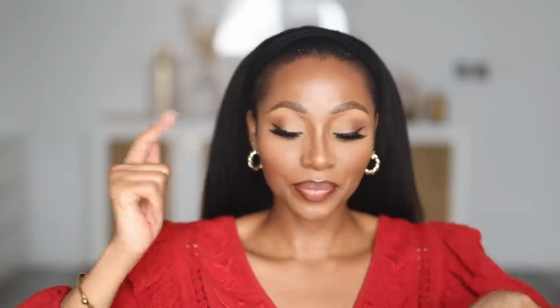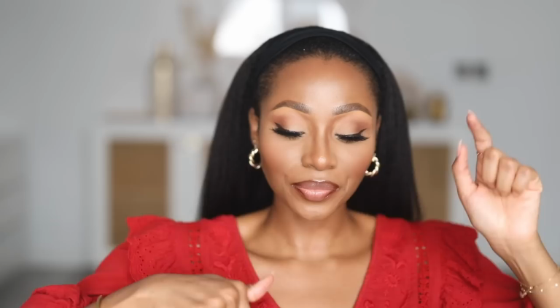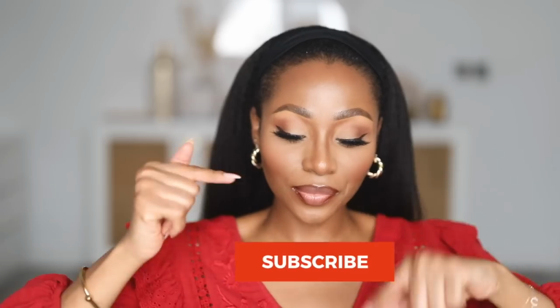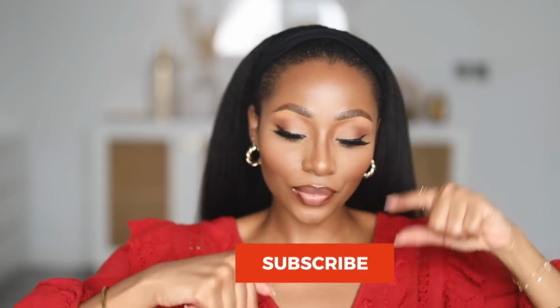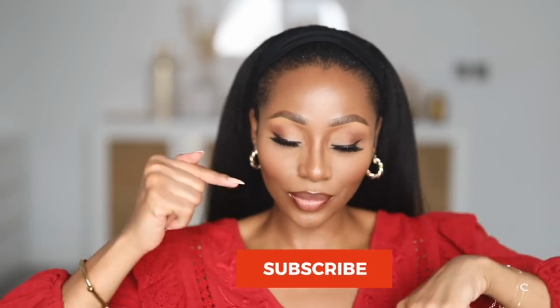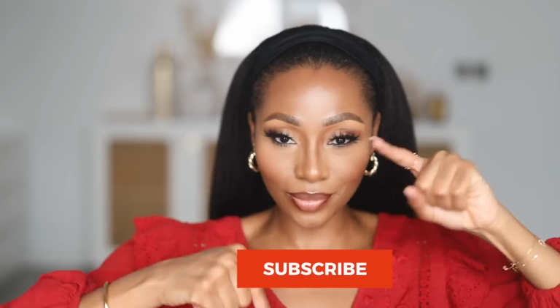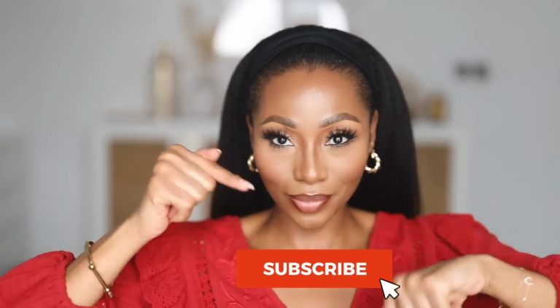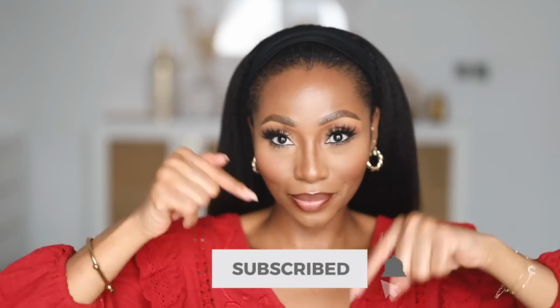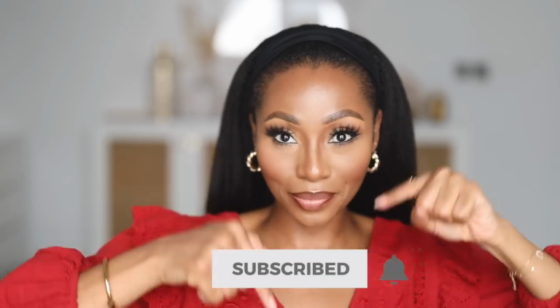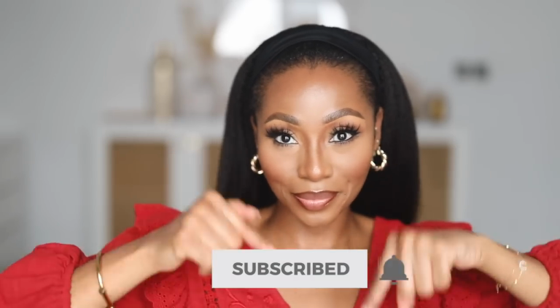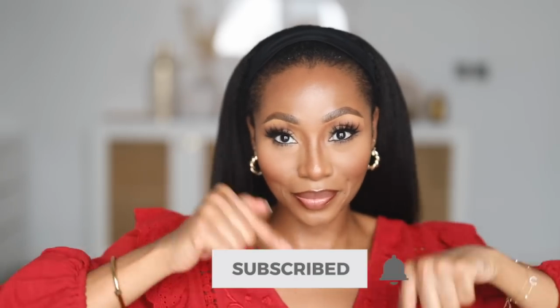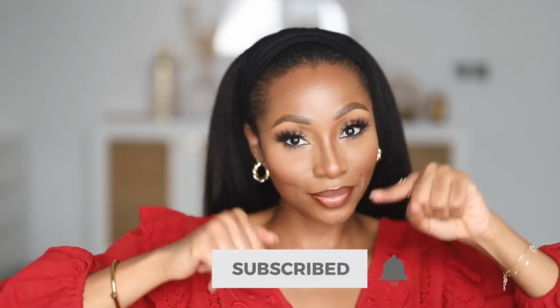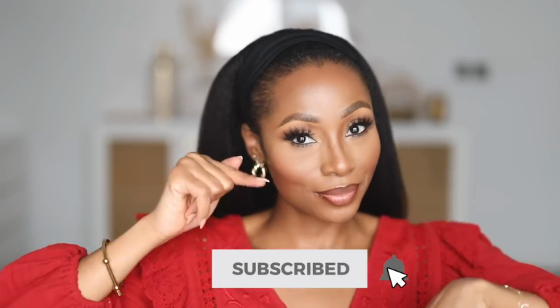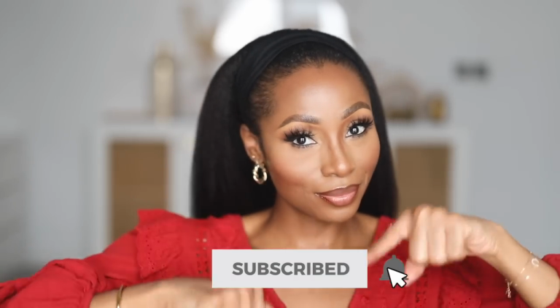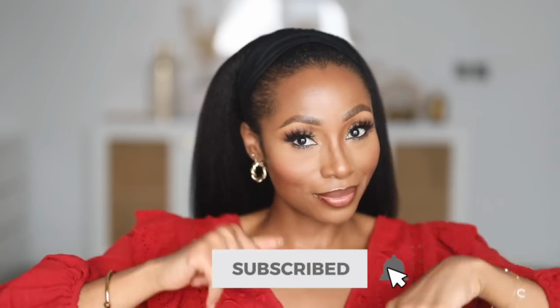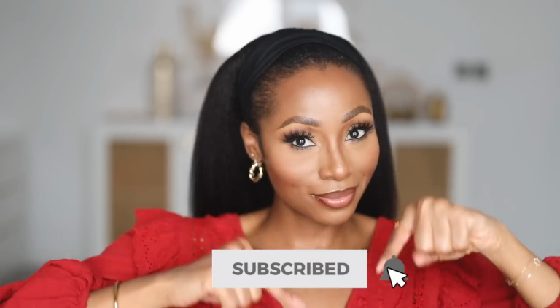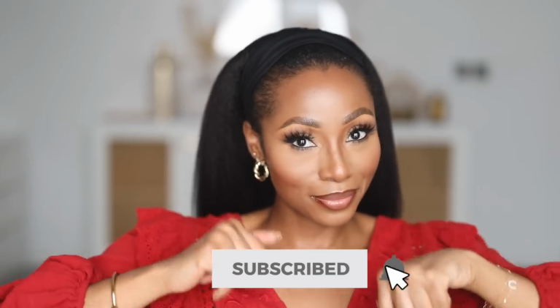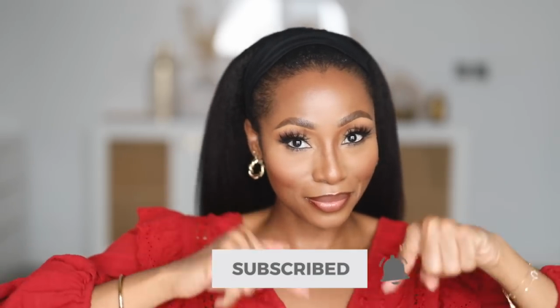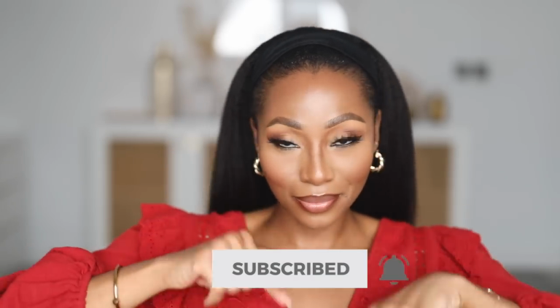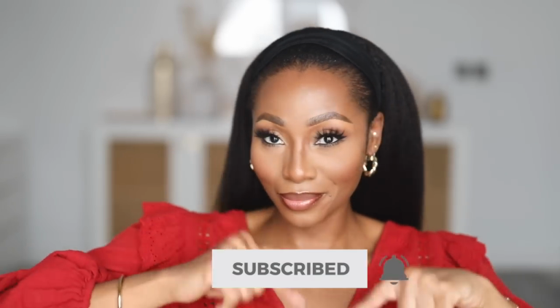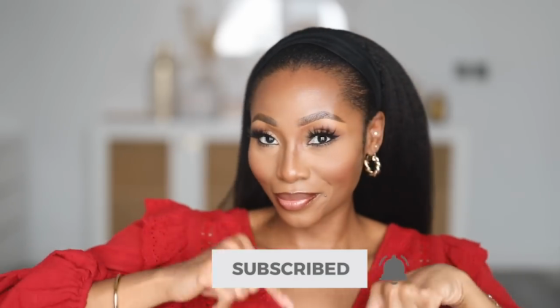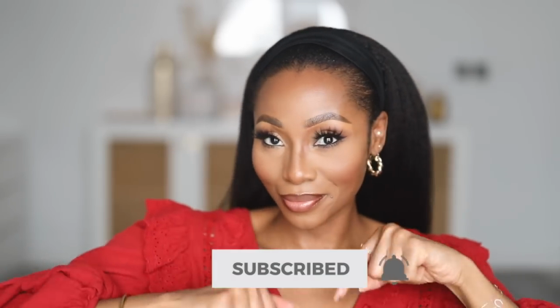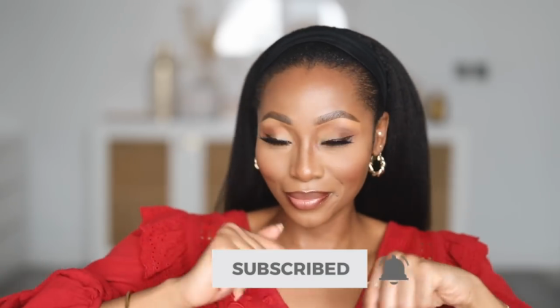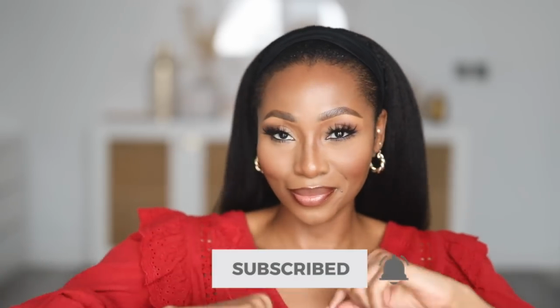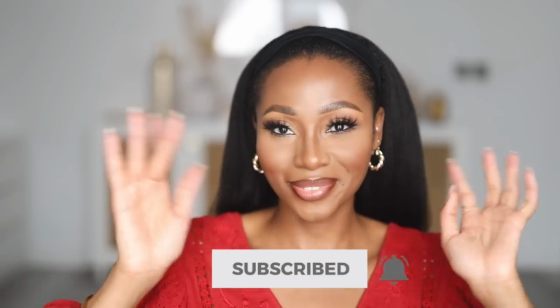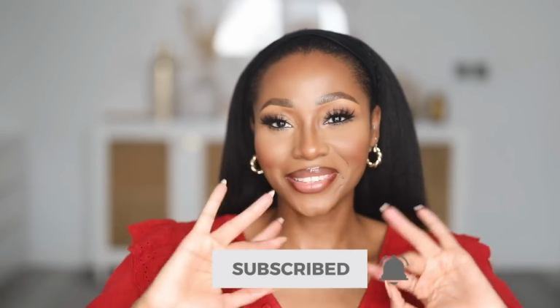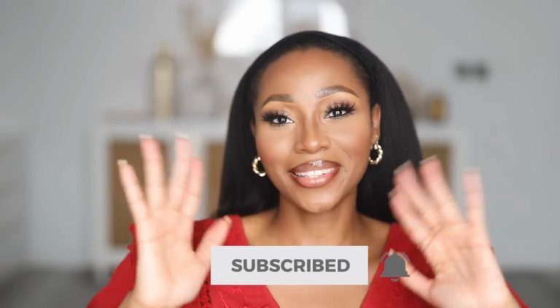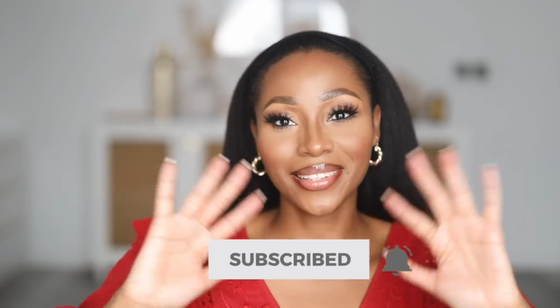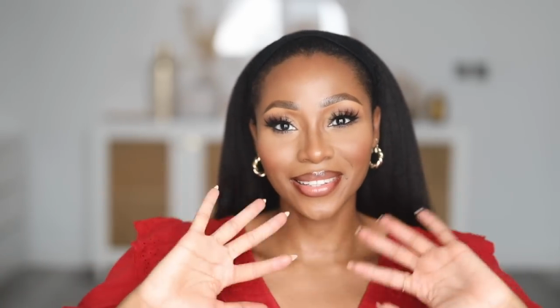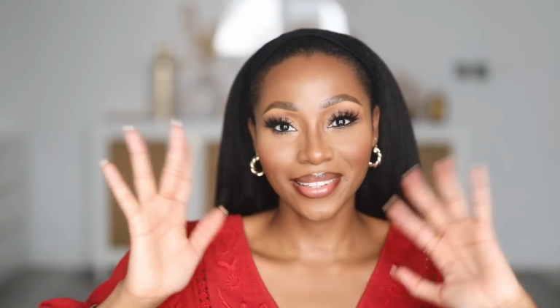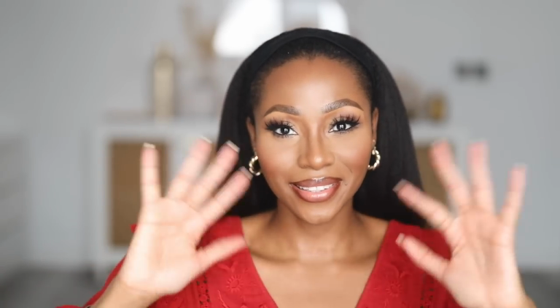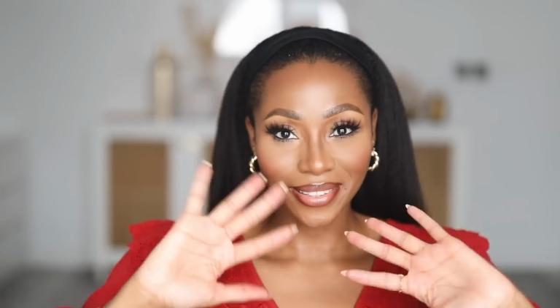All the information will be in the description box. I love you guys and I'll see you in my next one!